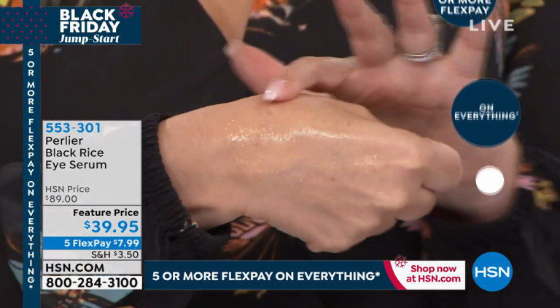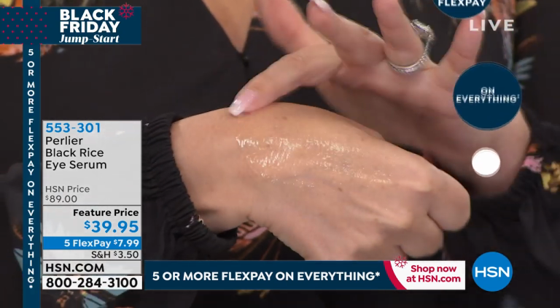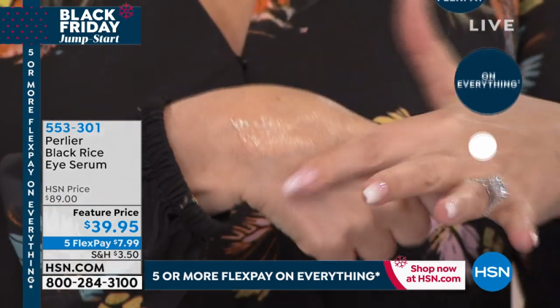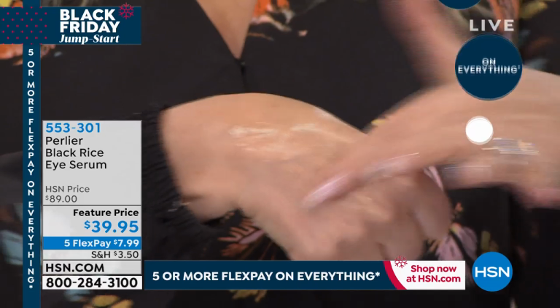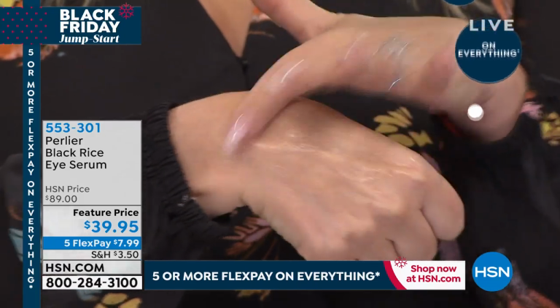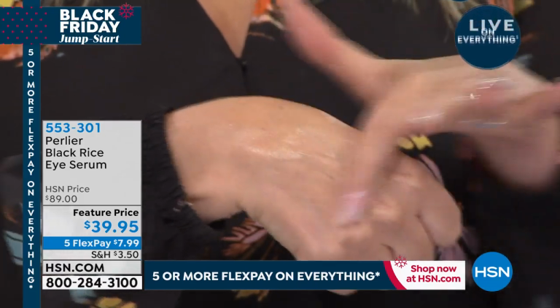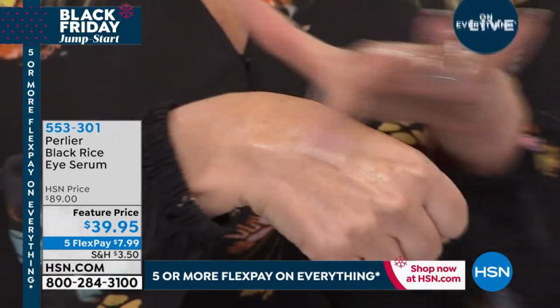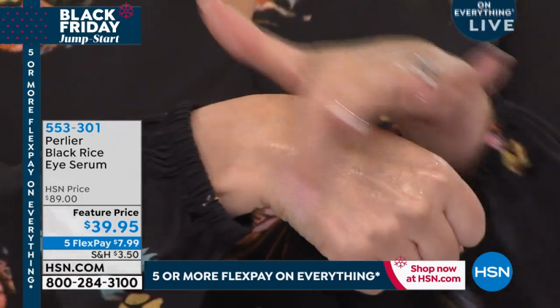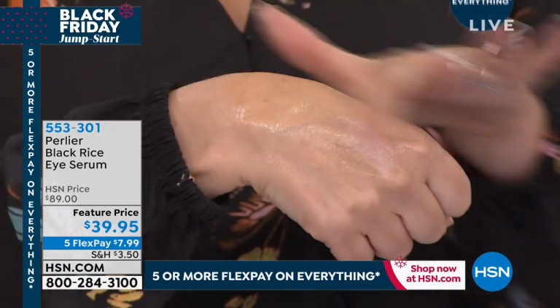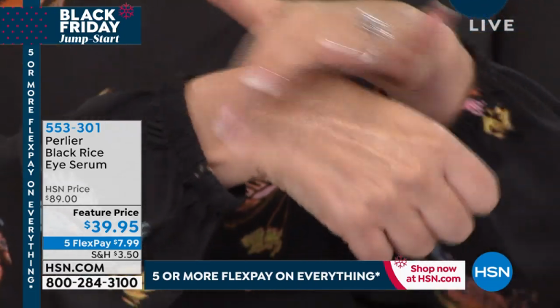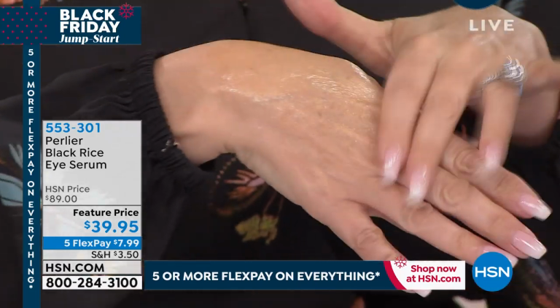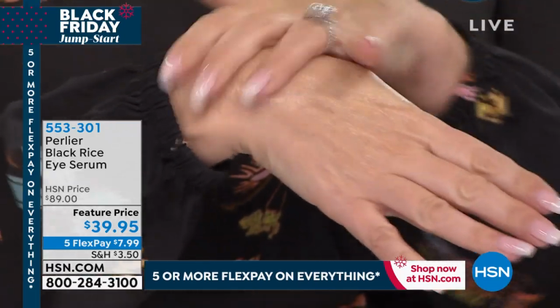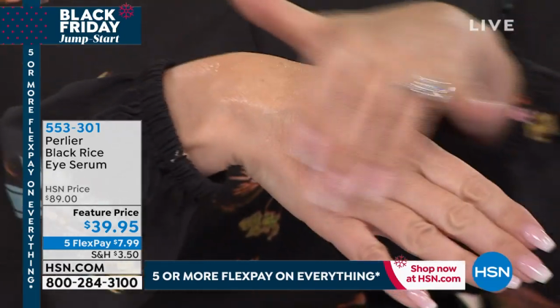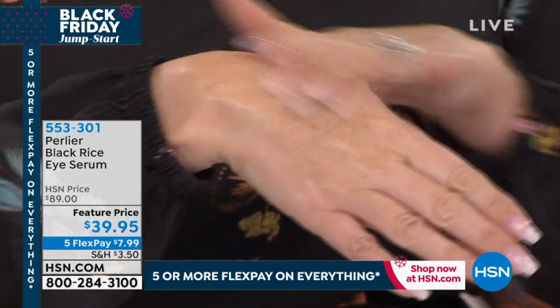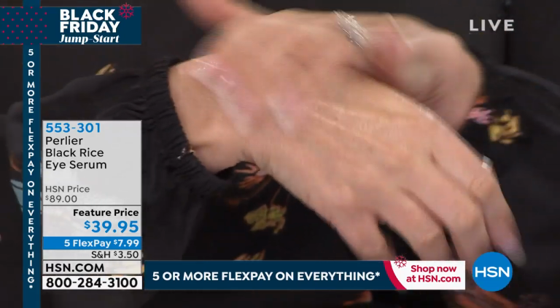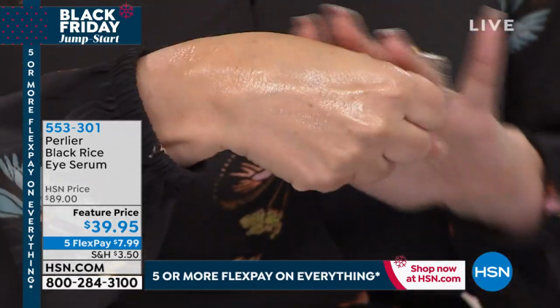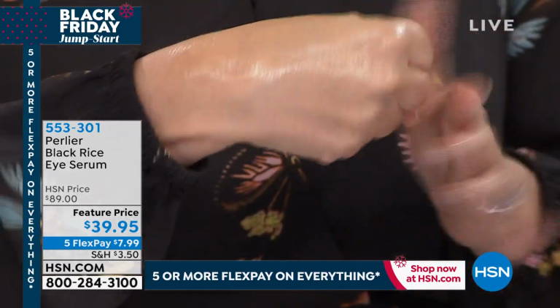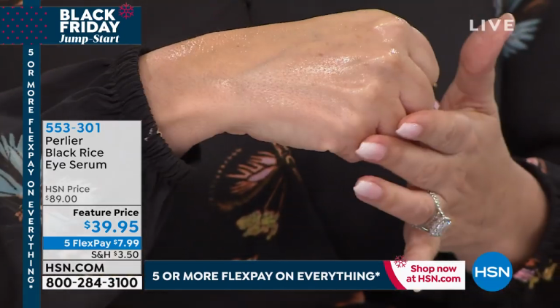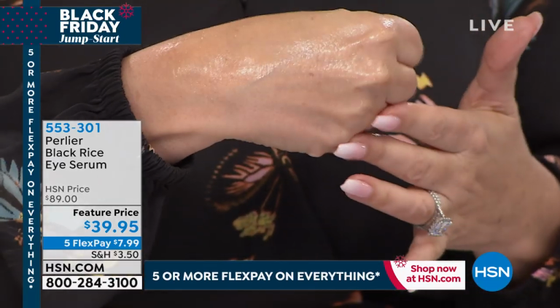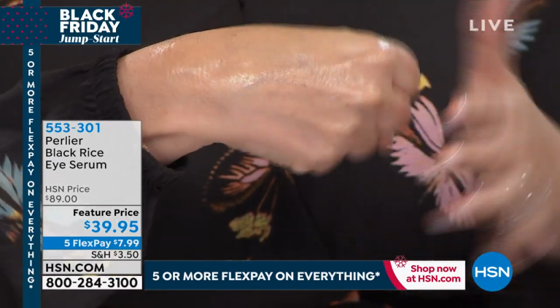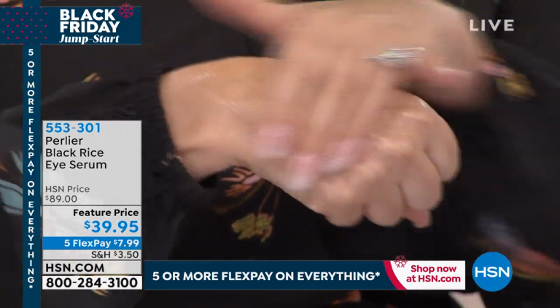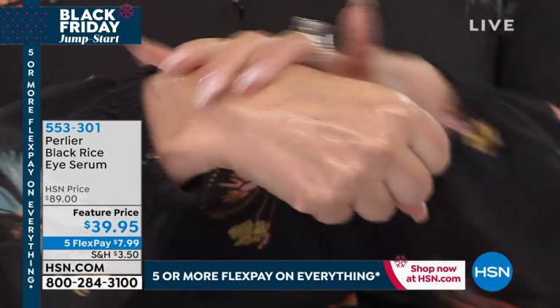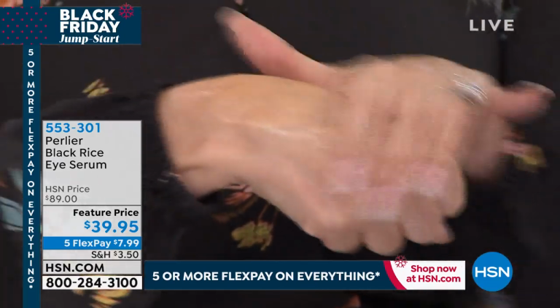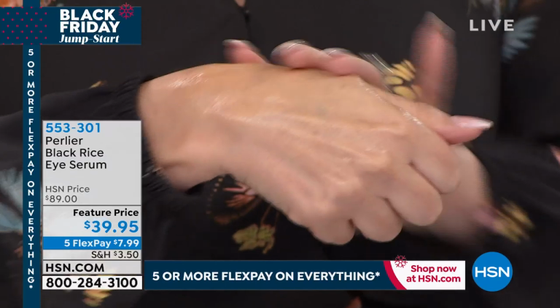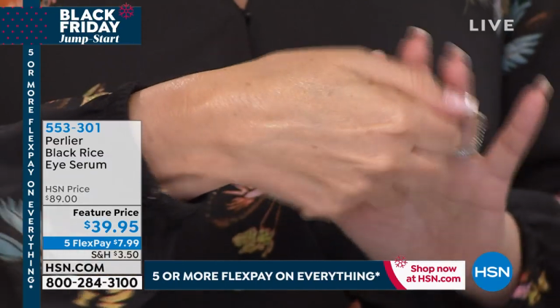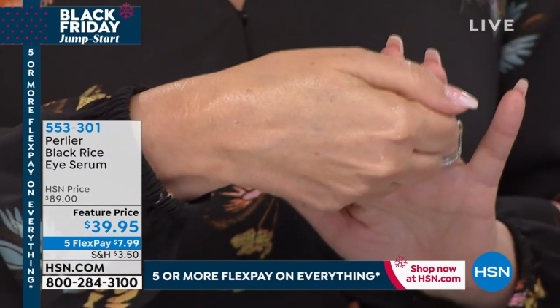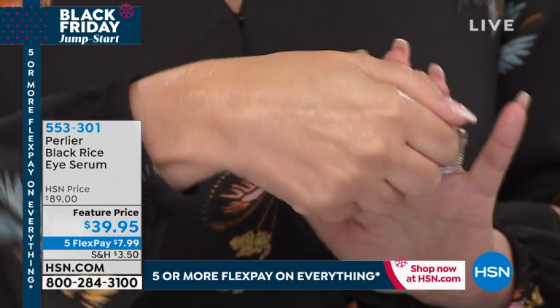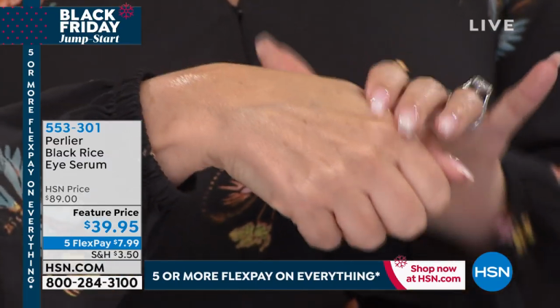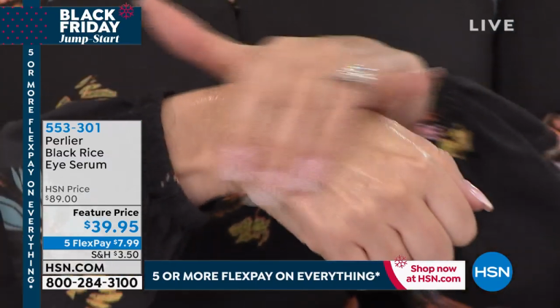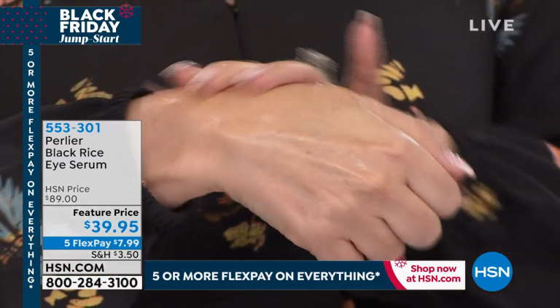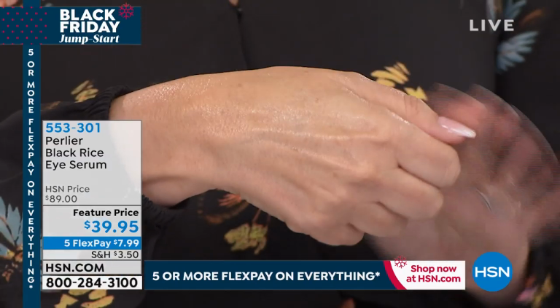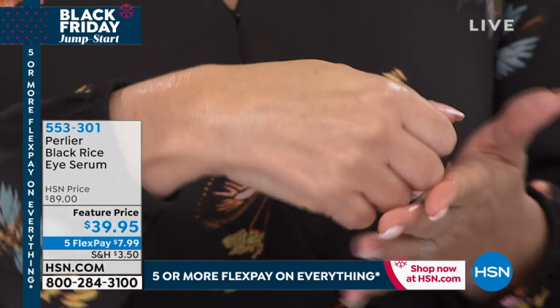And it's the only eye product you've ever used, Skip. A little goes a long way, by the way.